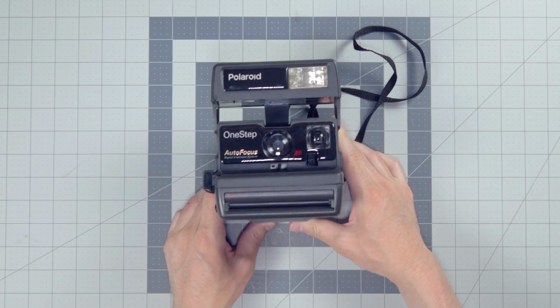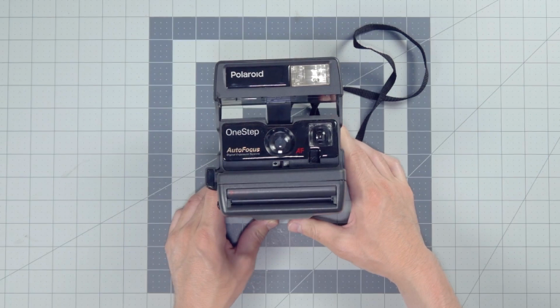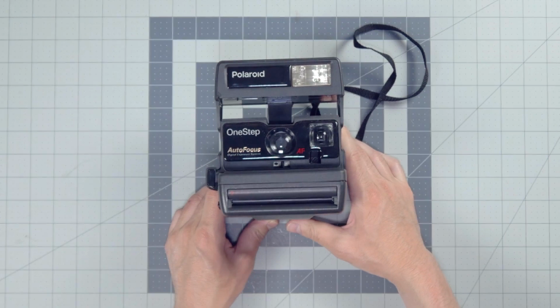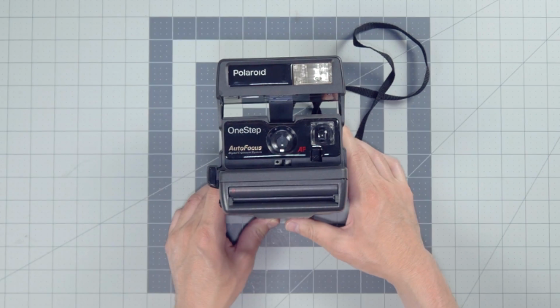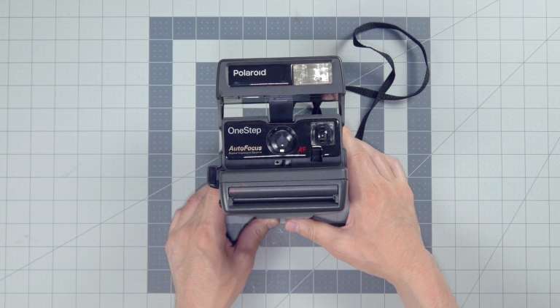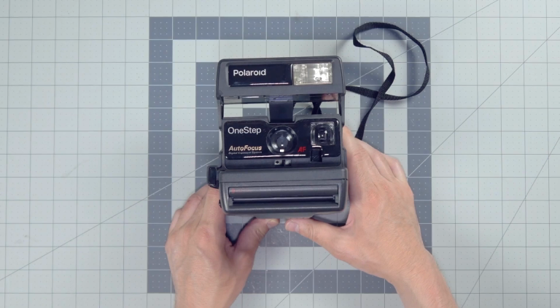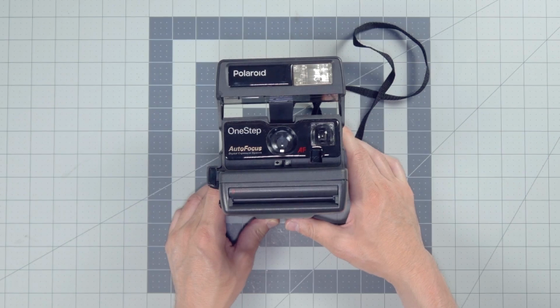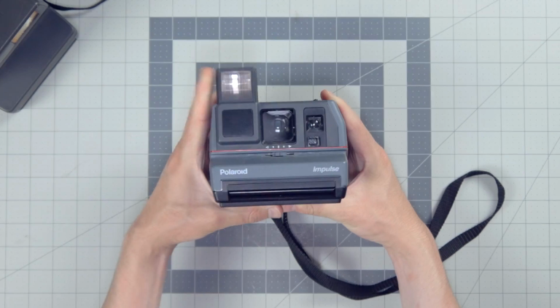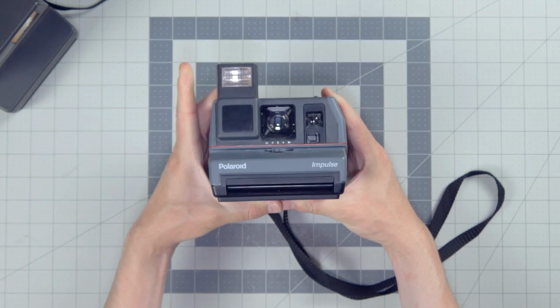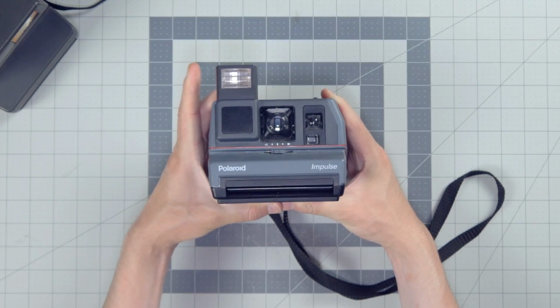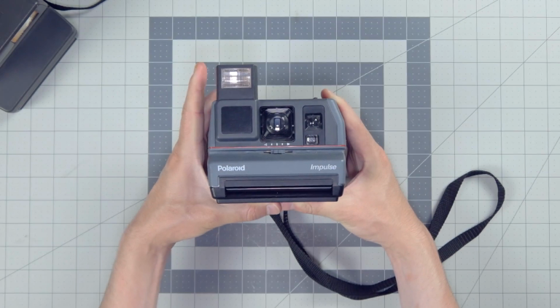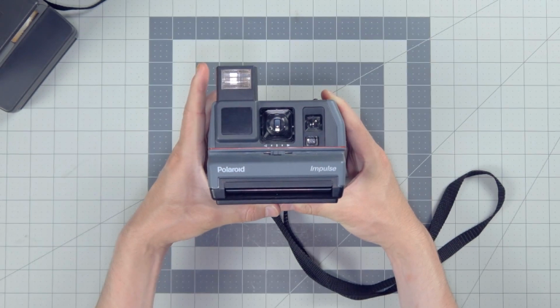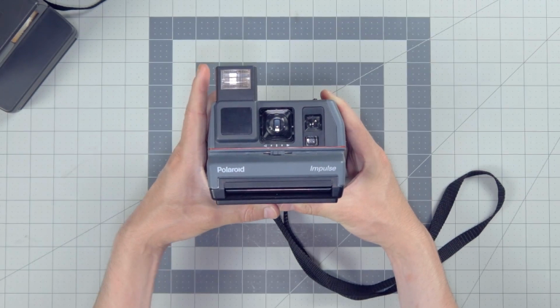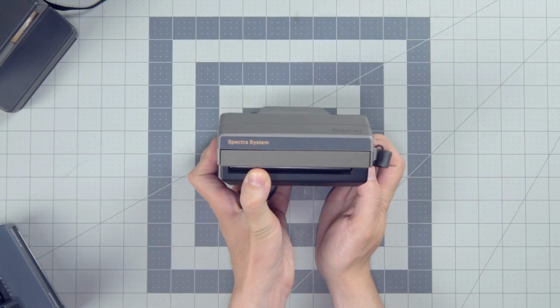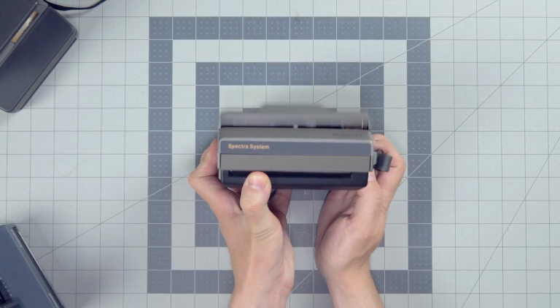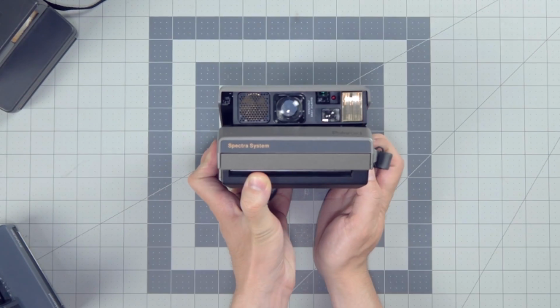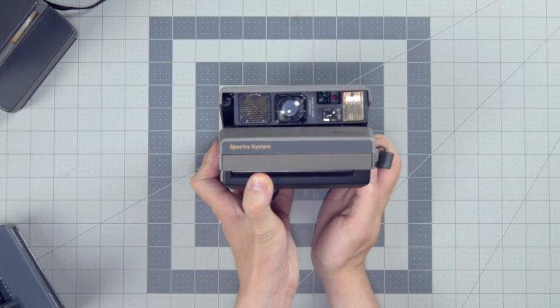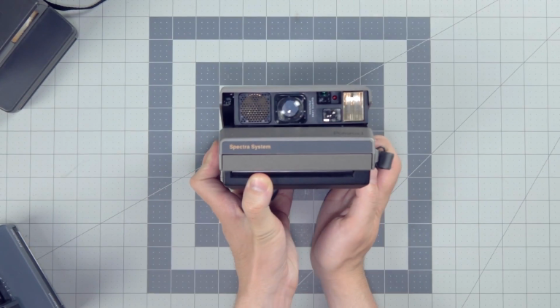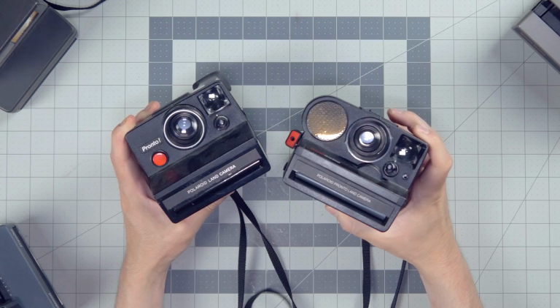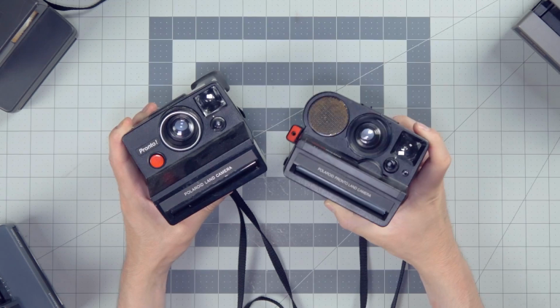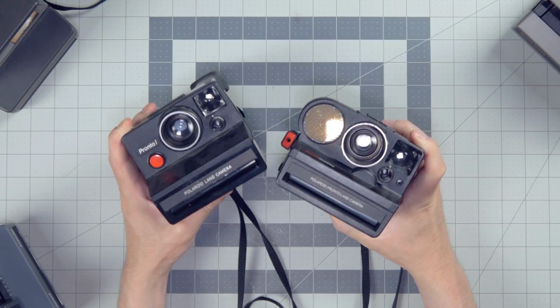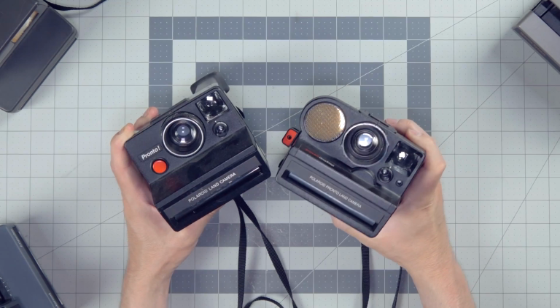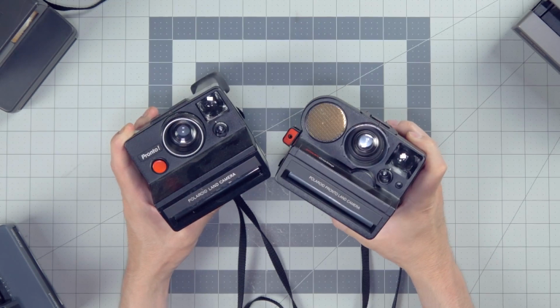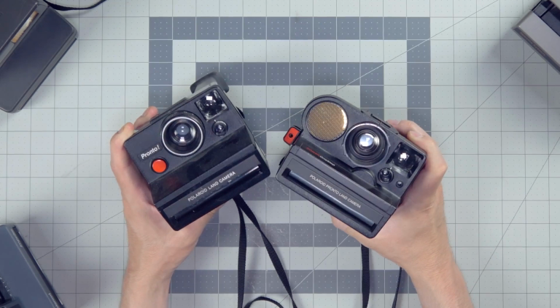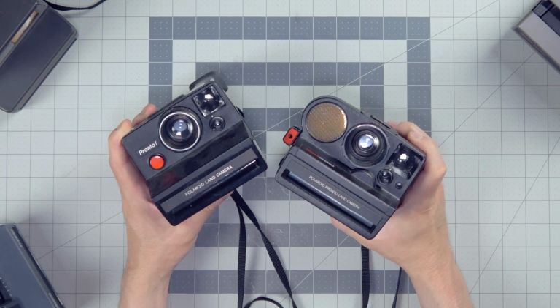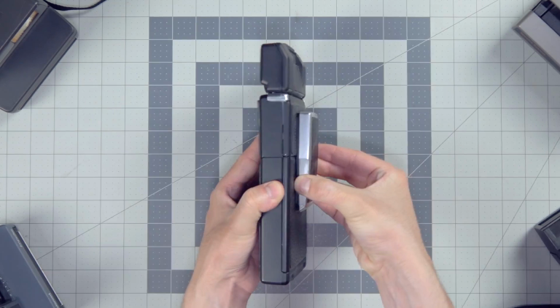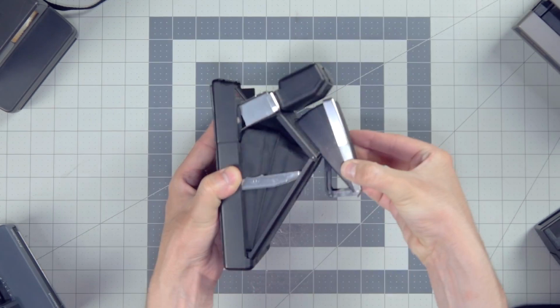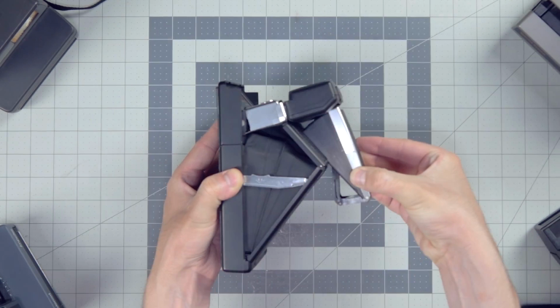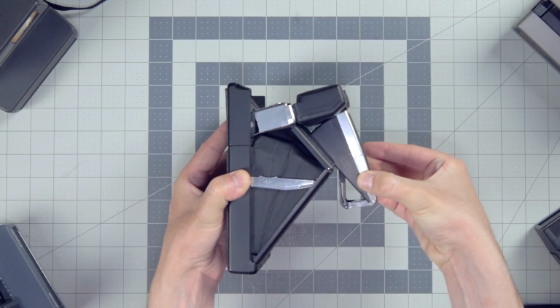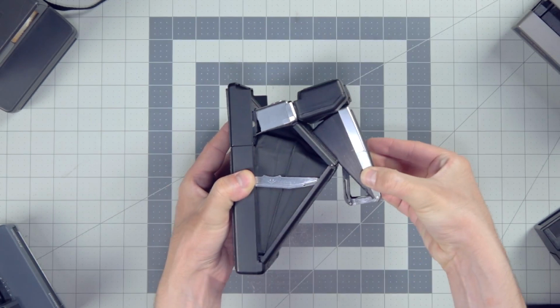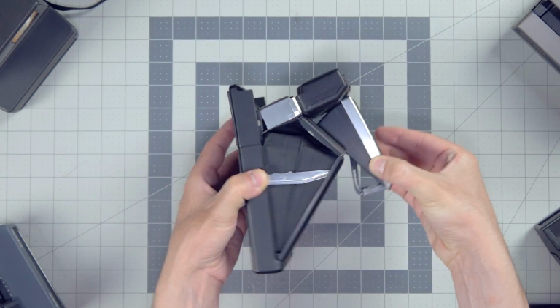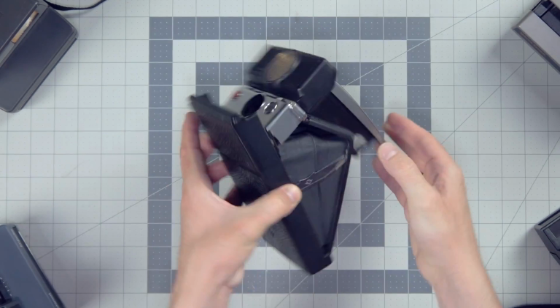Here are some Polaroid cameras. These are some common ones — the ones that you probably have. If you don't have them, get them.